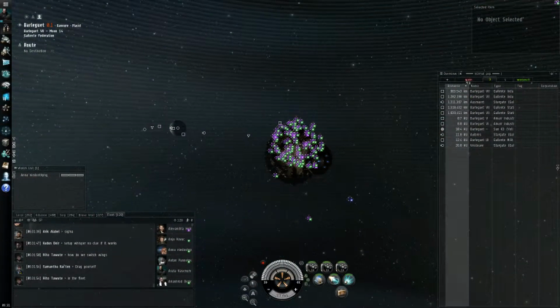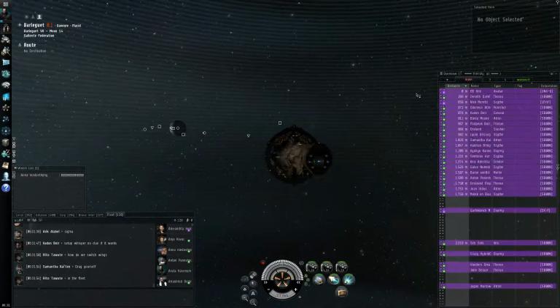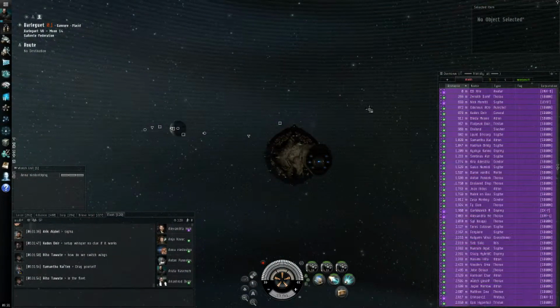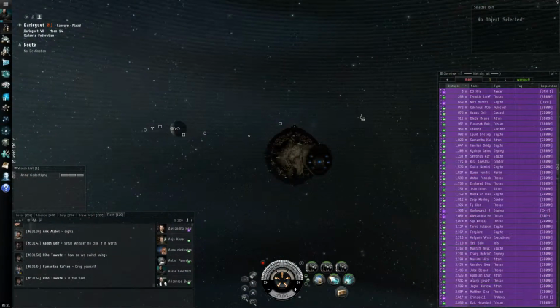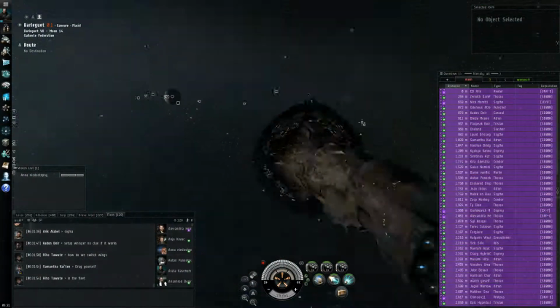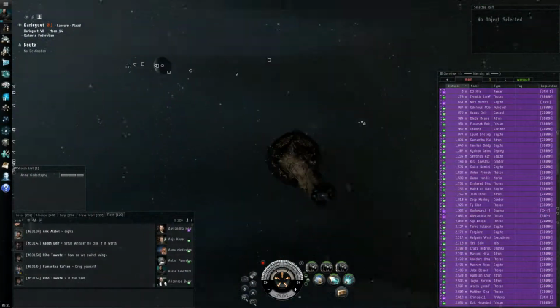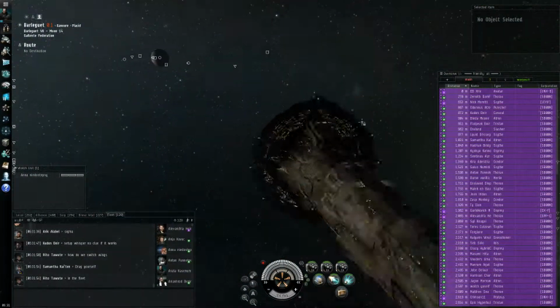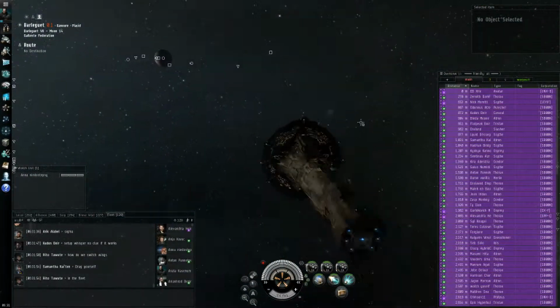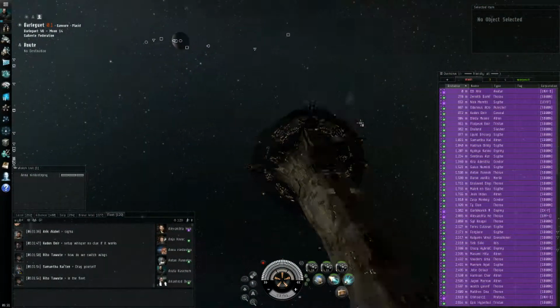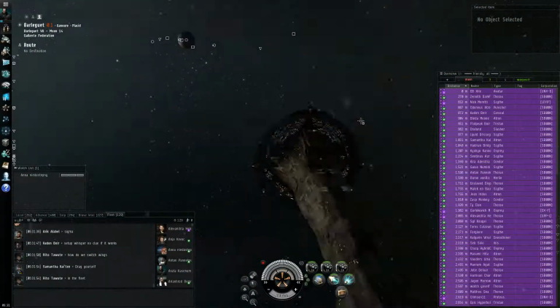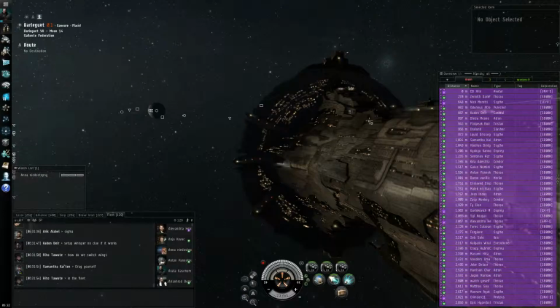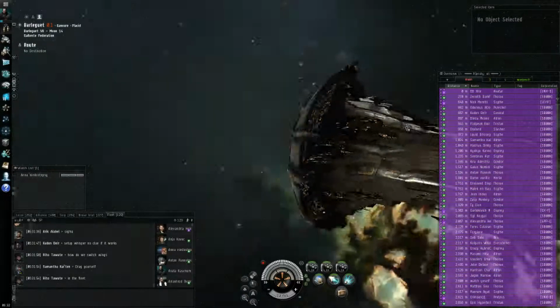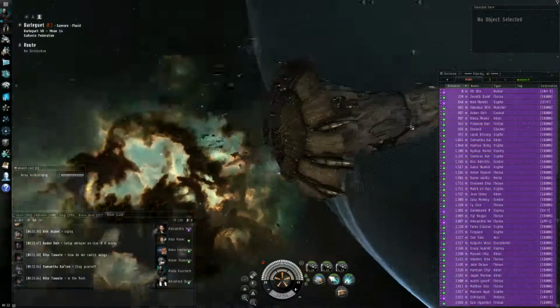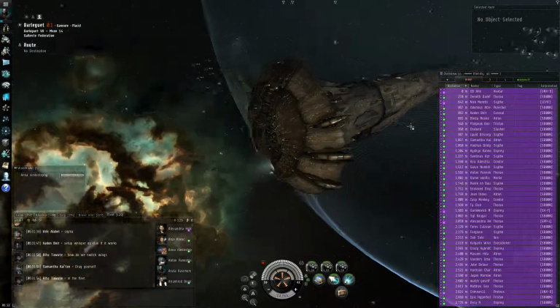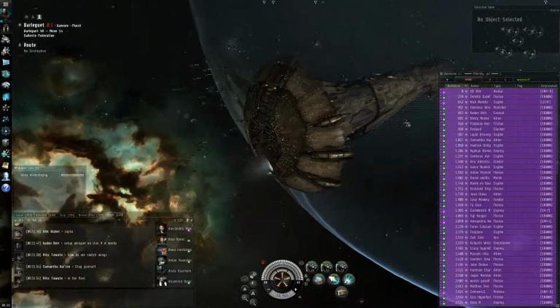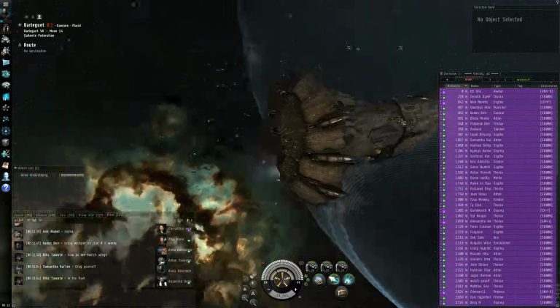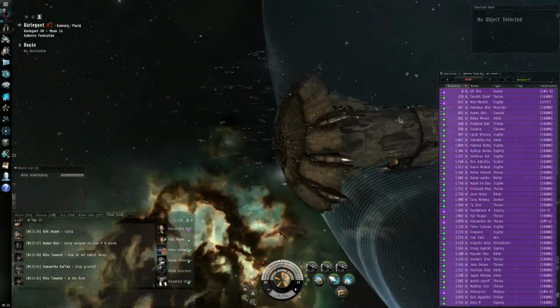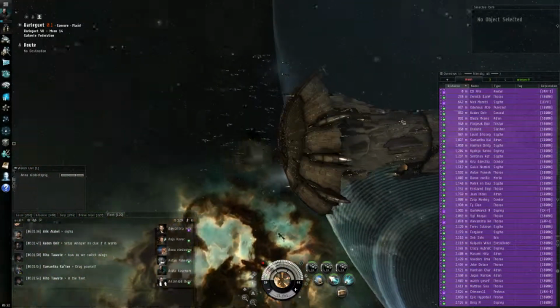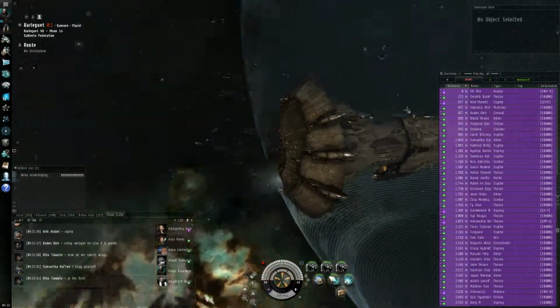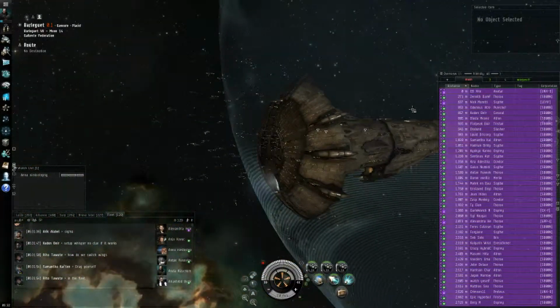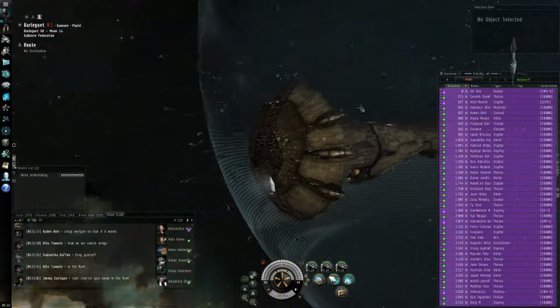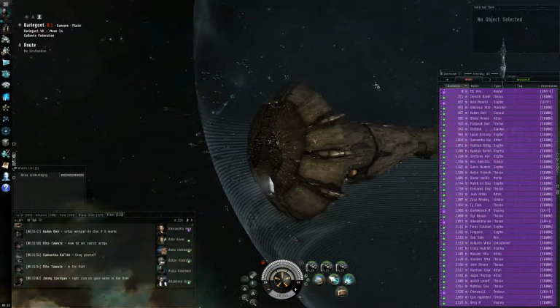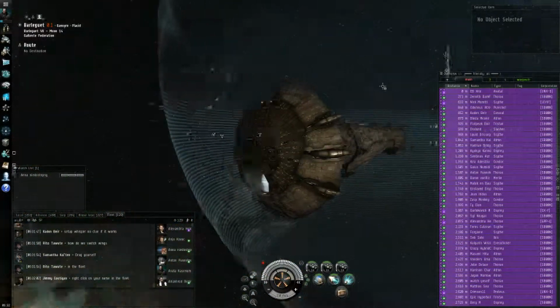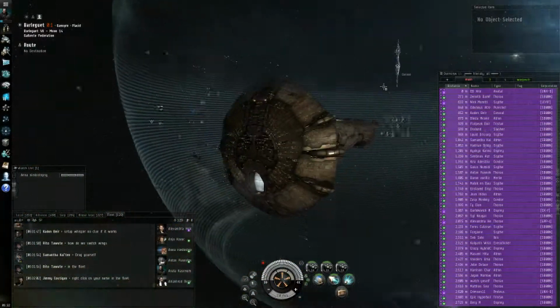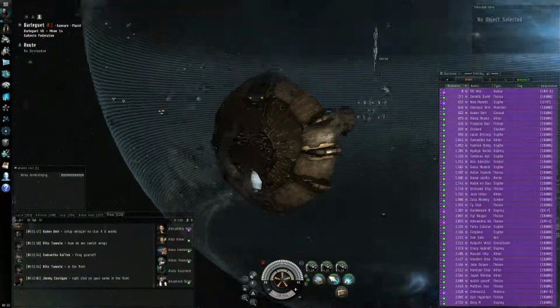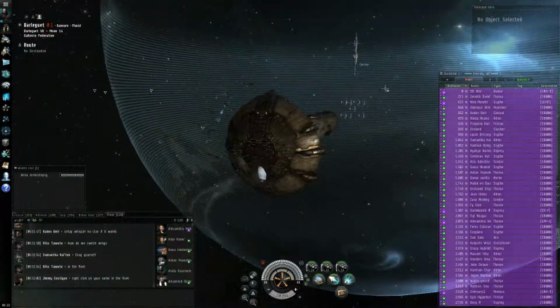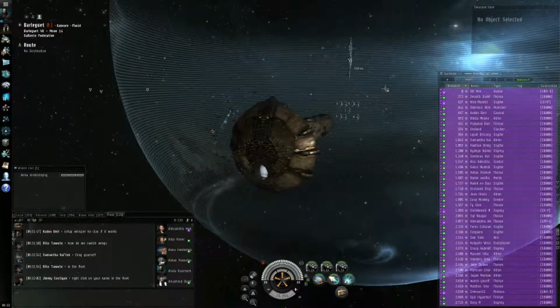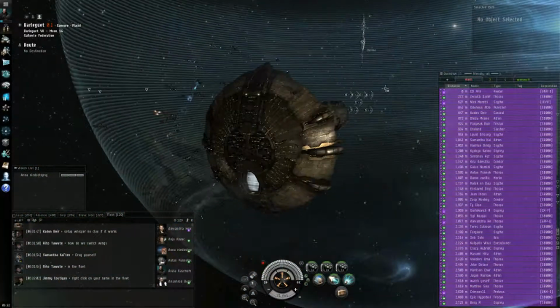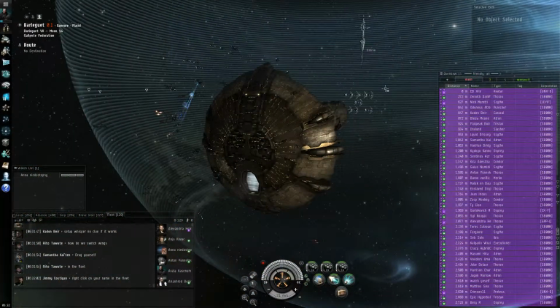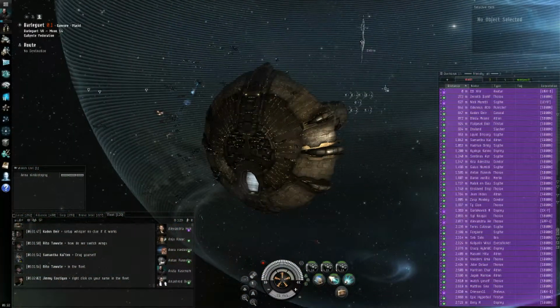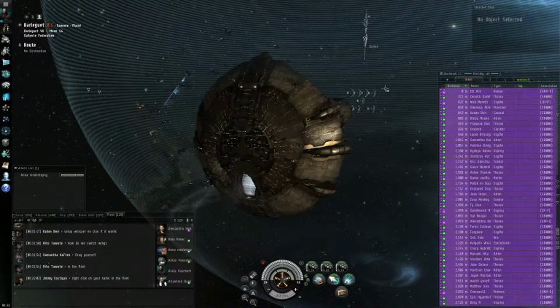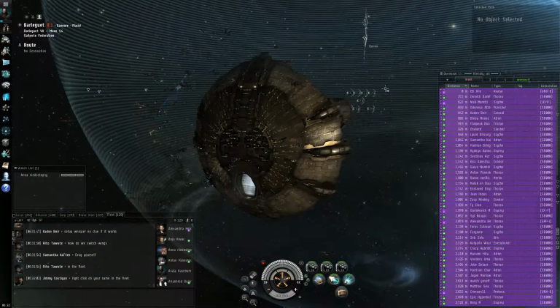Reto, just right click your name and move yourself or drag yourself. We're all about to jump.